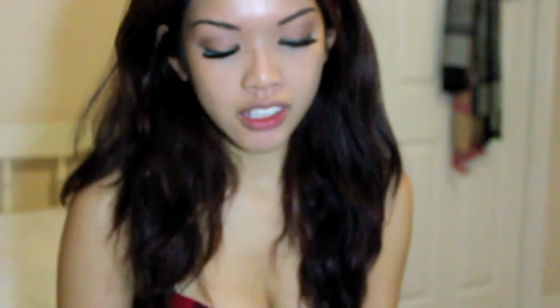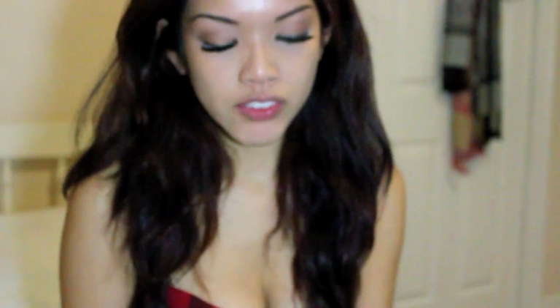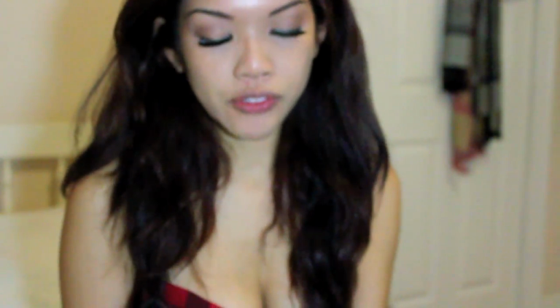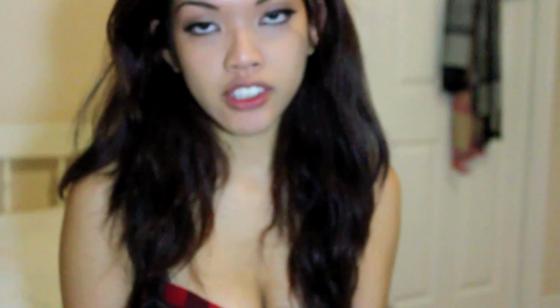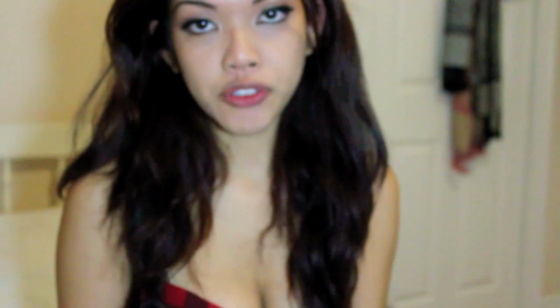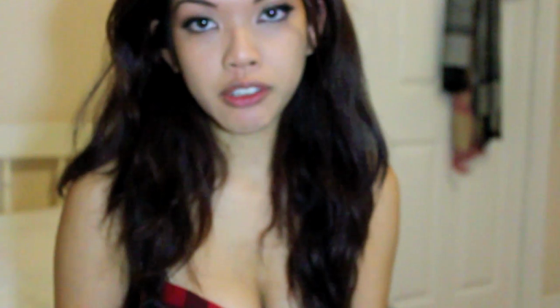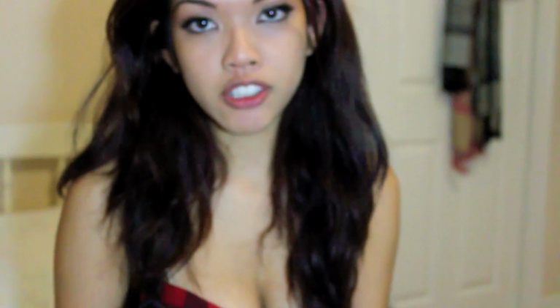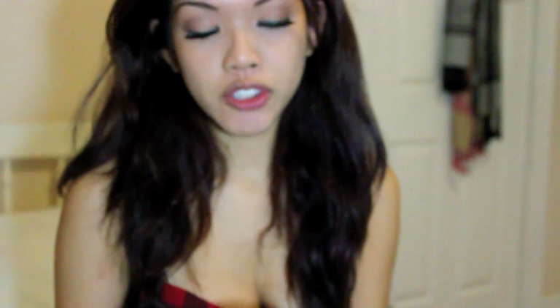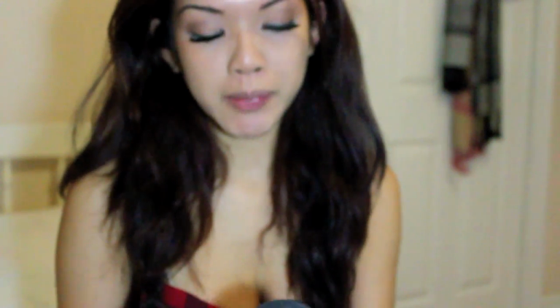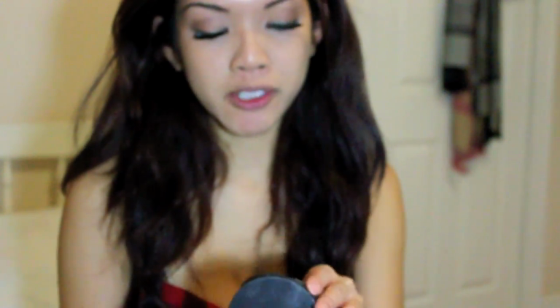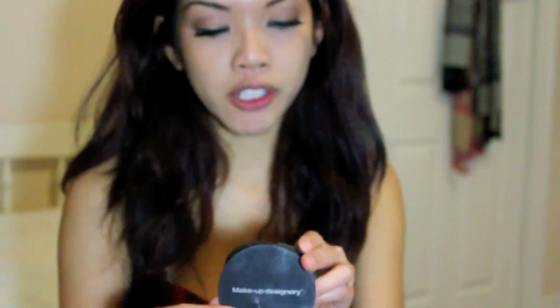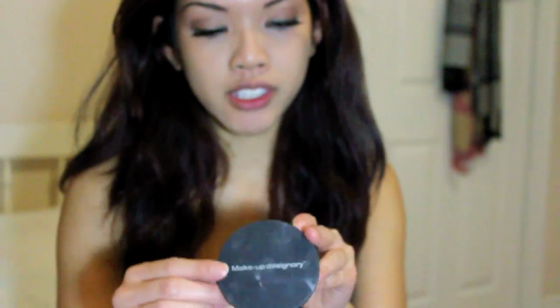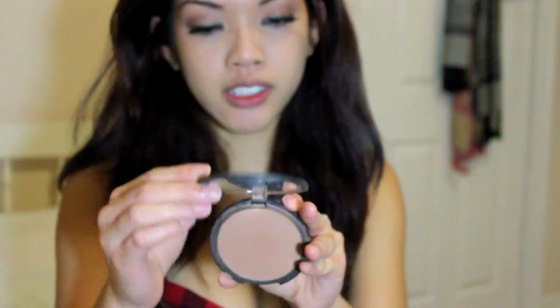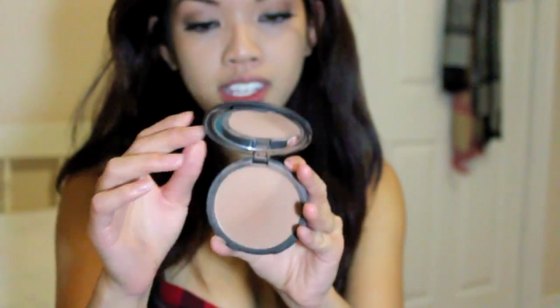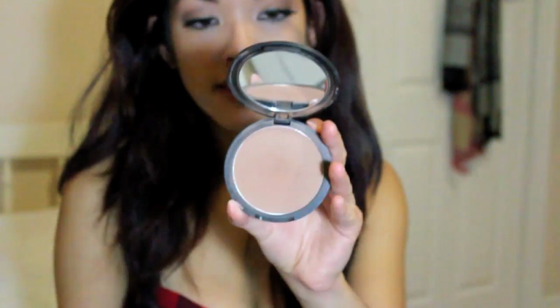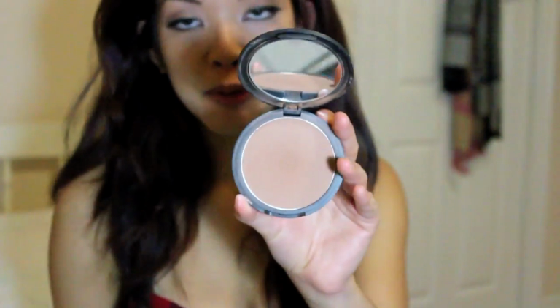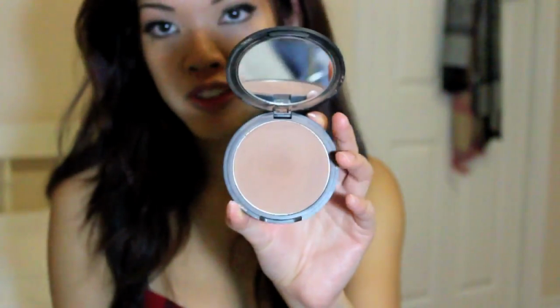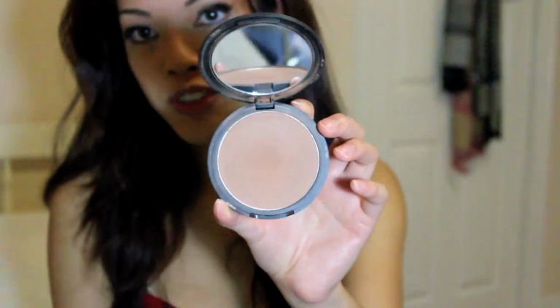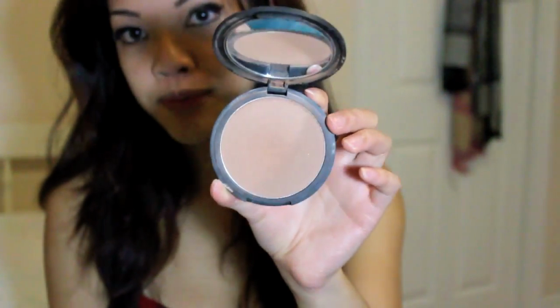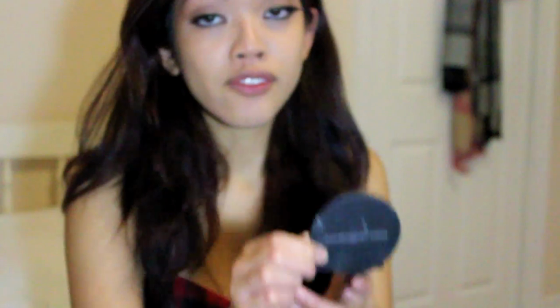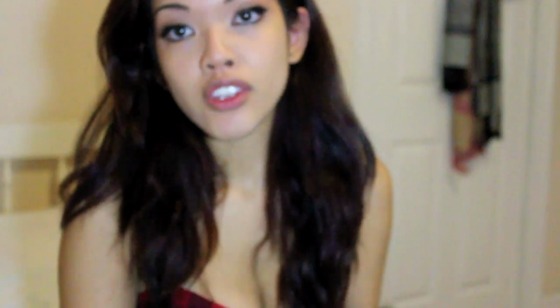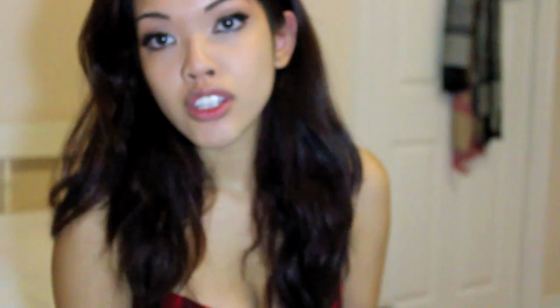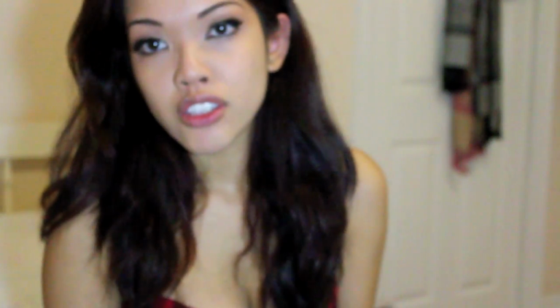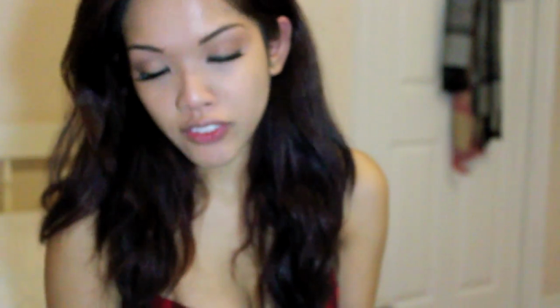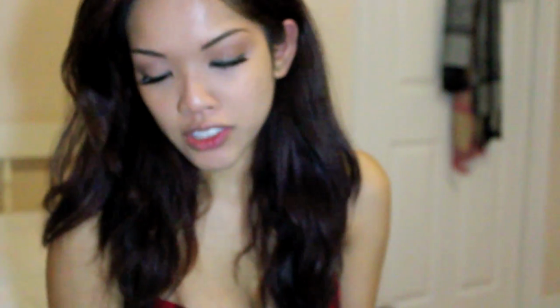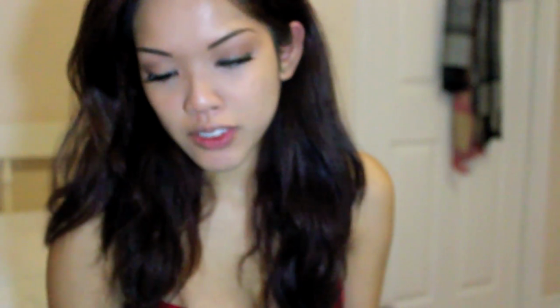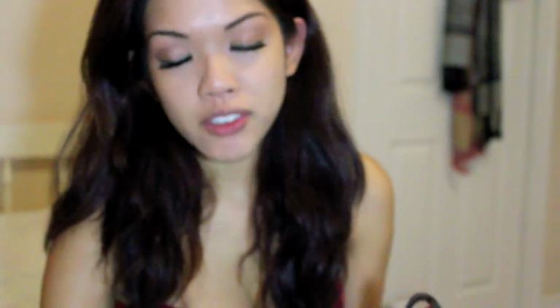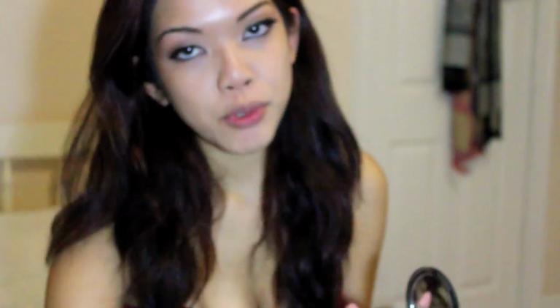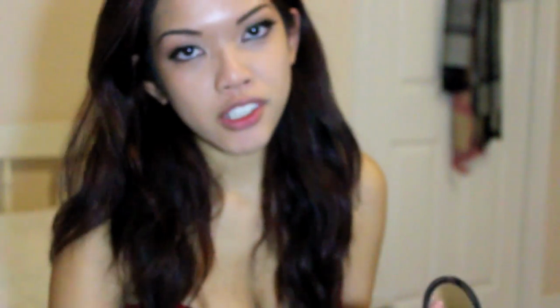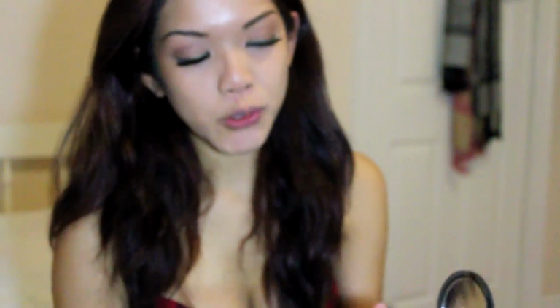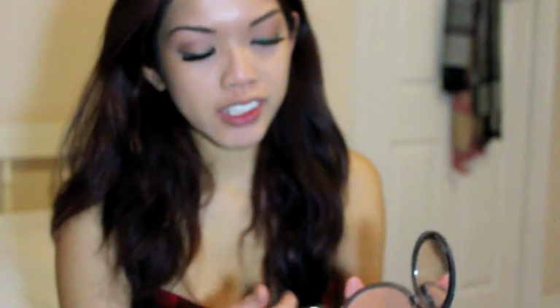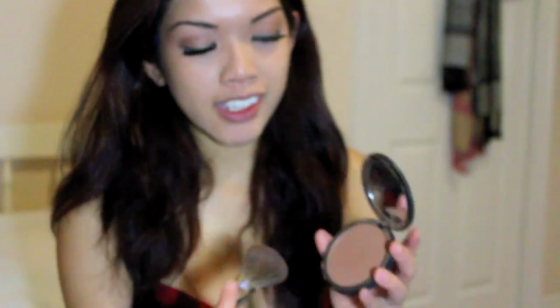For the contouring I'm going to use my Makeup Designery summer bronzer. The Victoria's Secret models are pretty contoured.